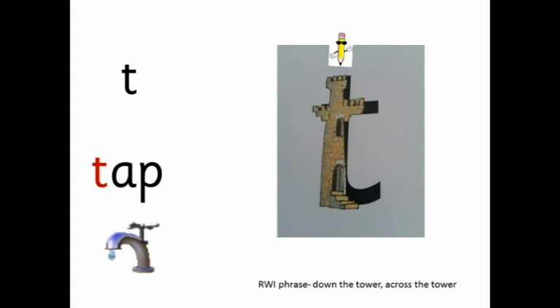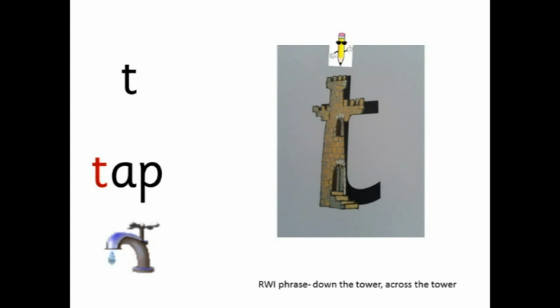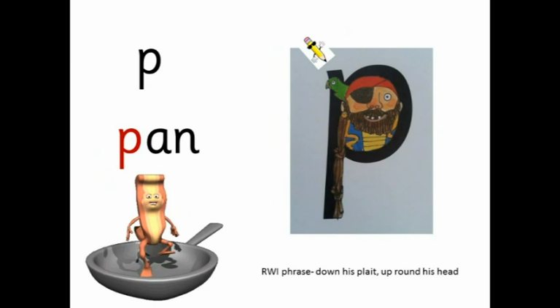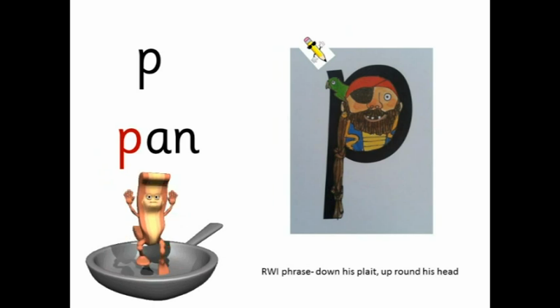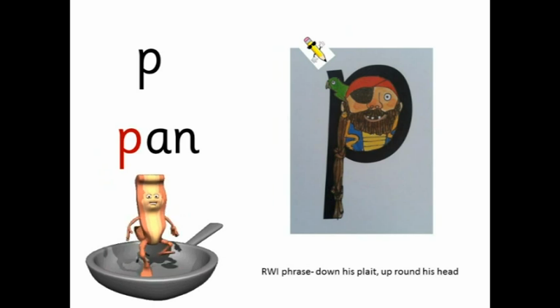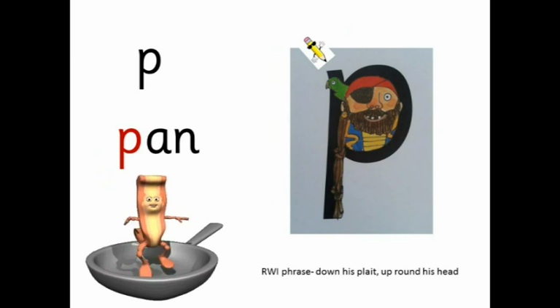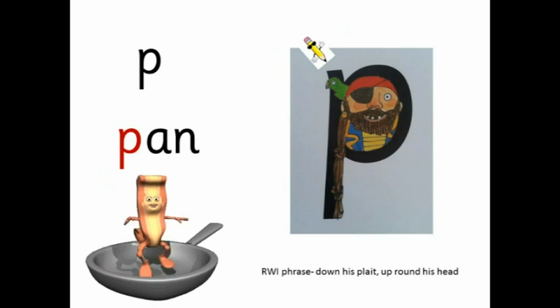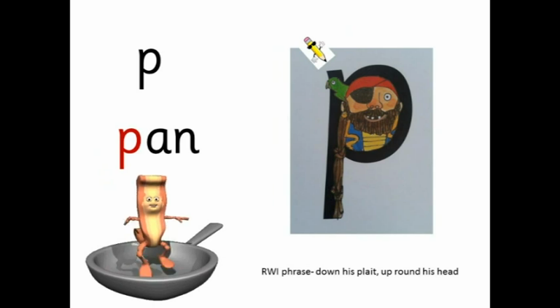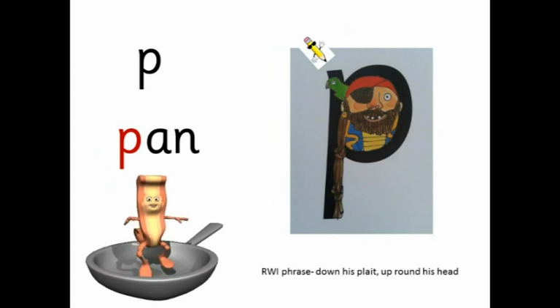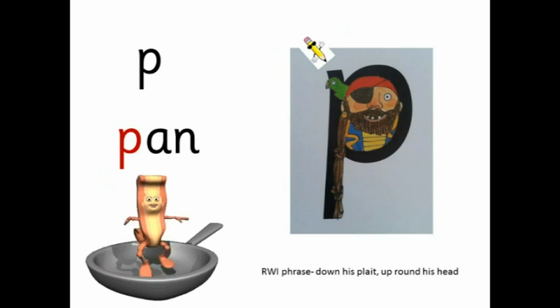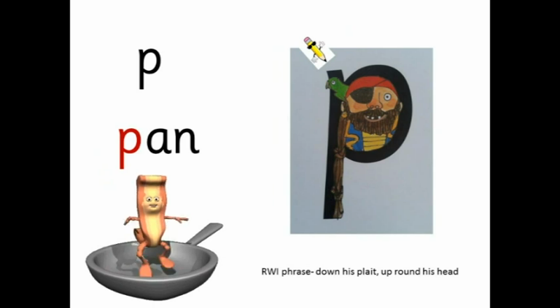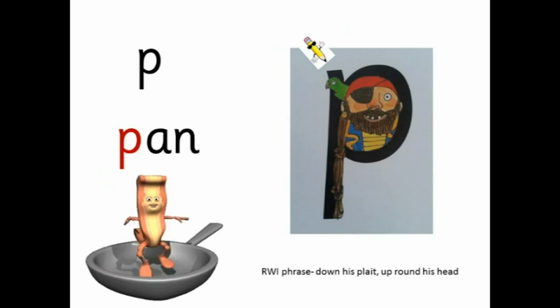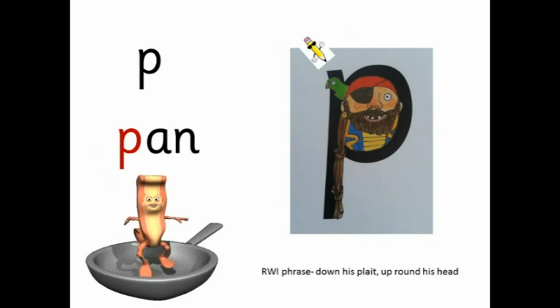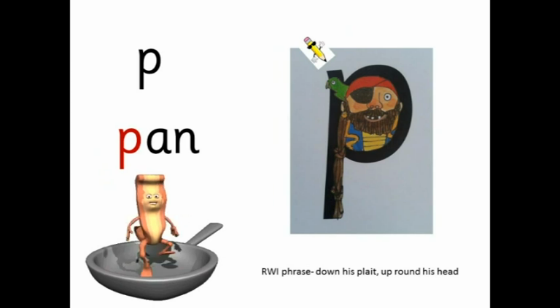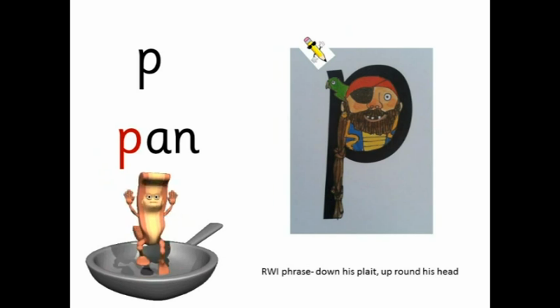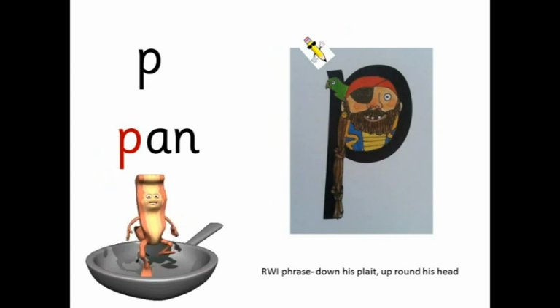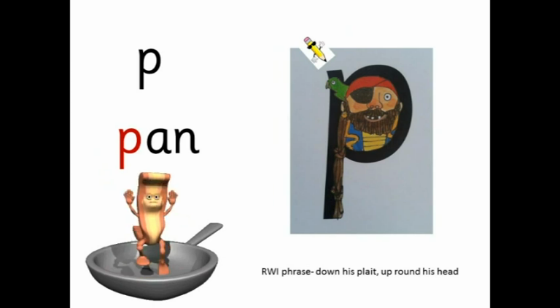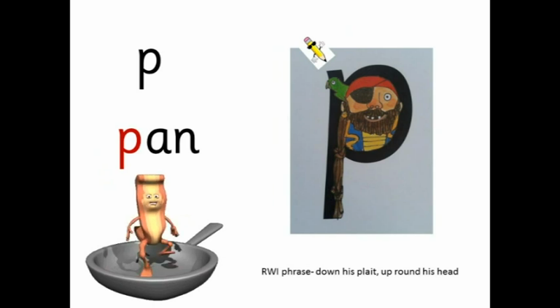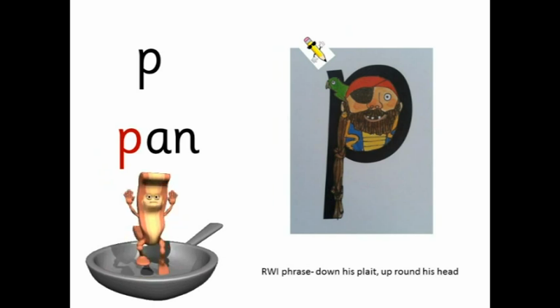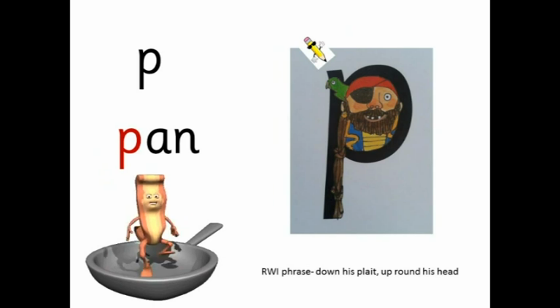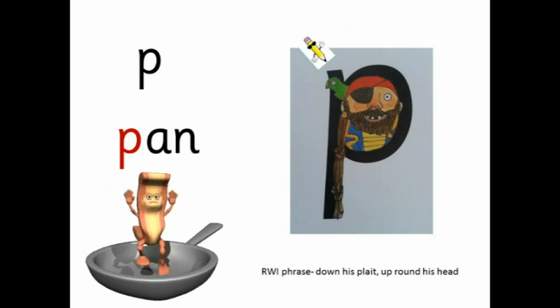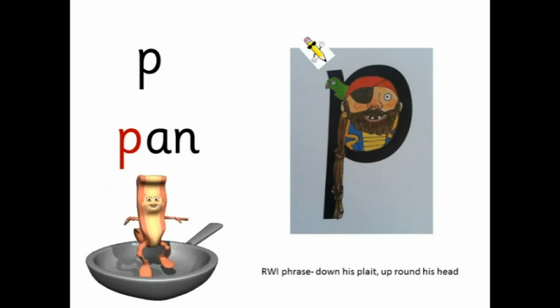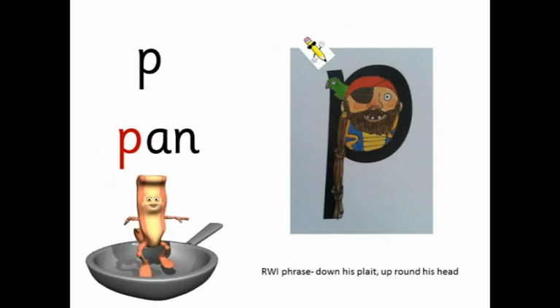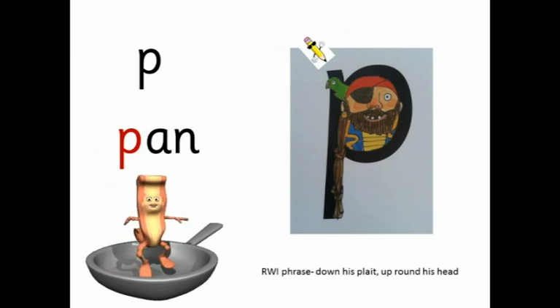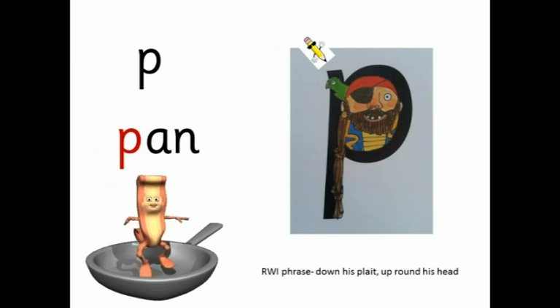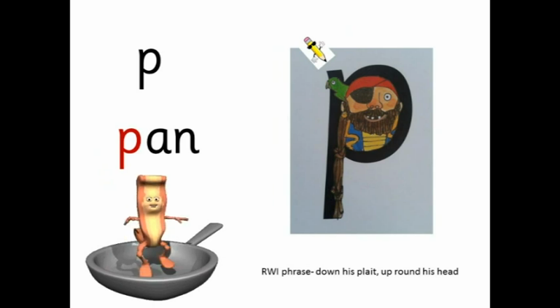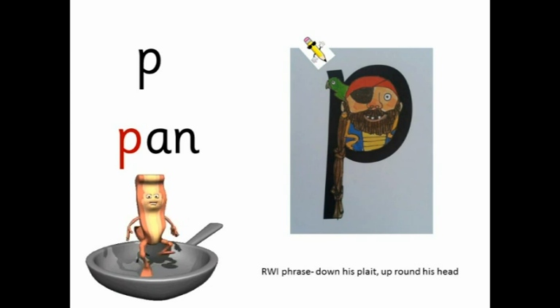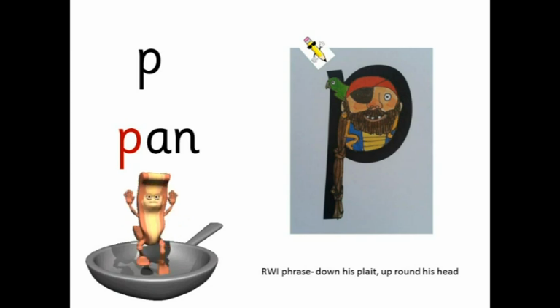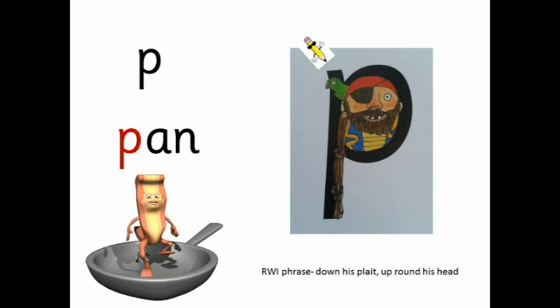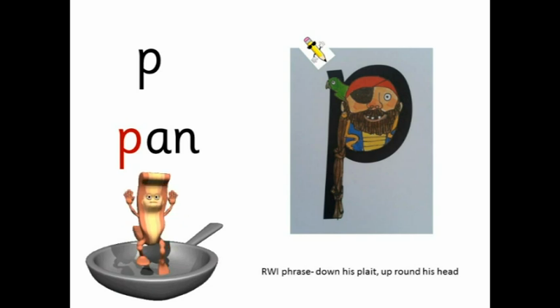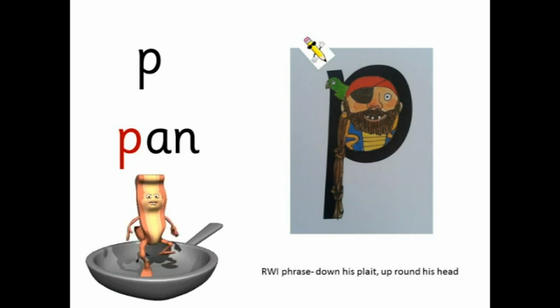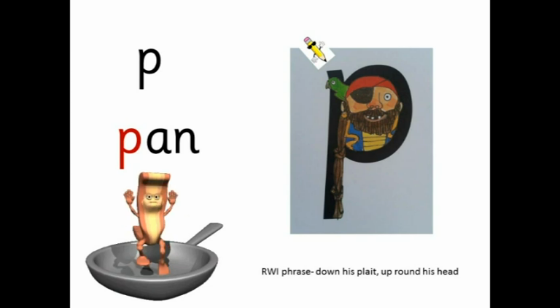P — p-an — pan. Down his plait, up round his head.